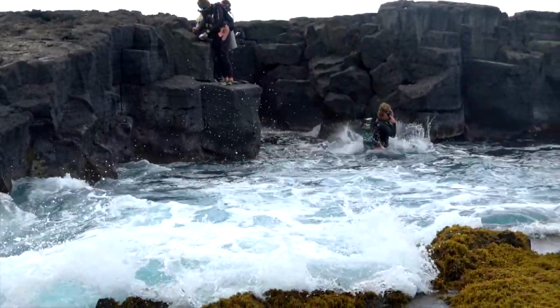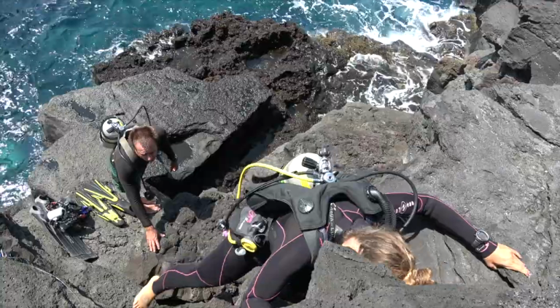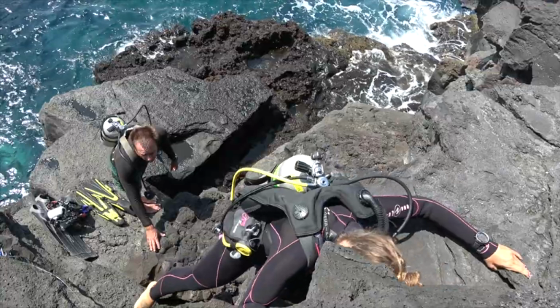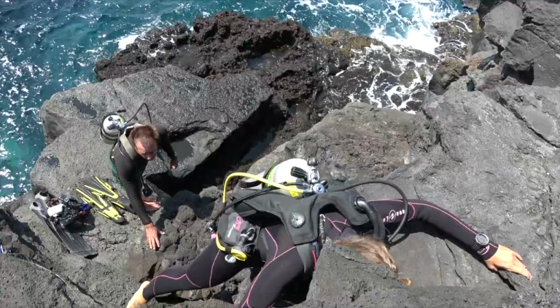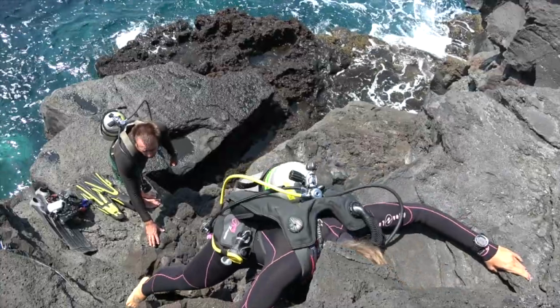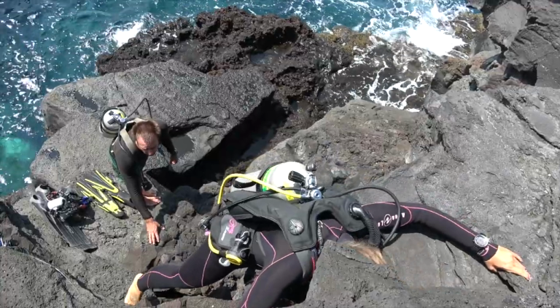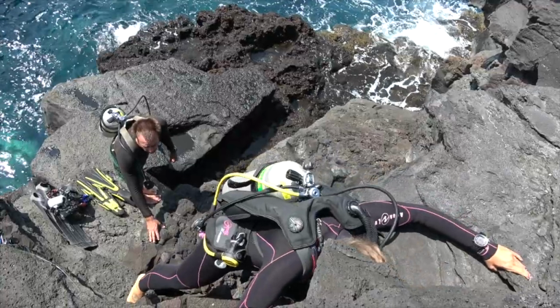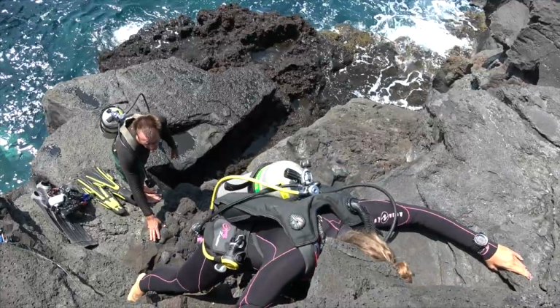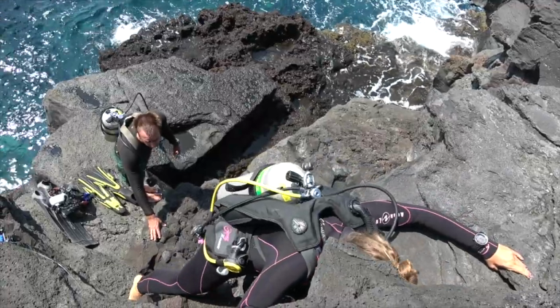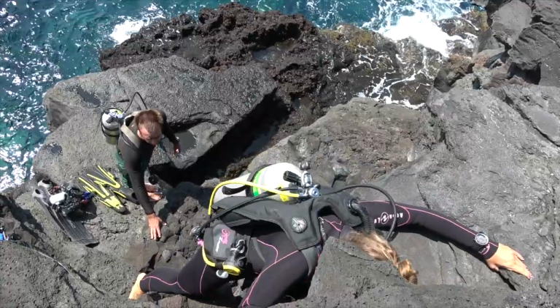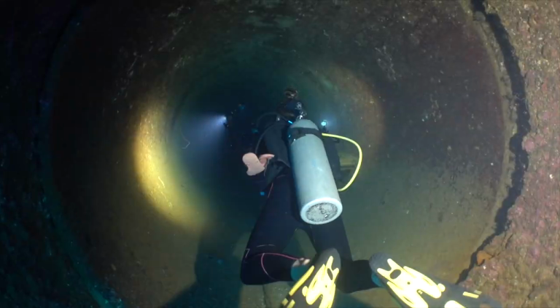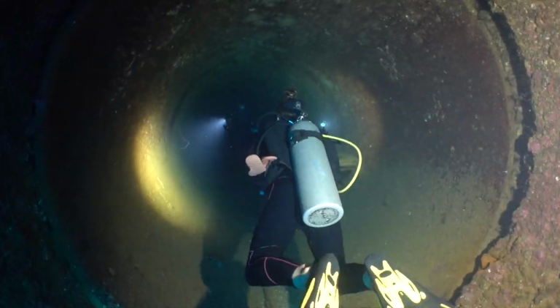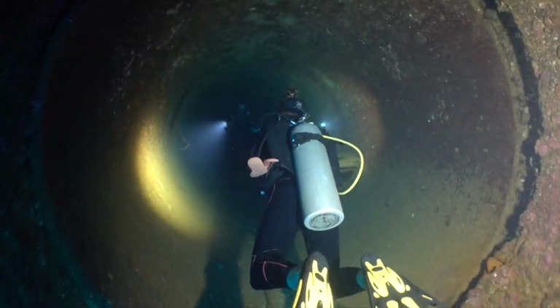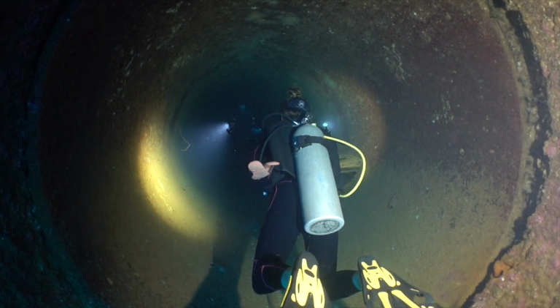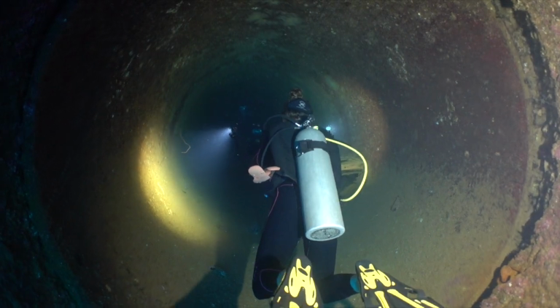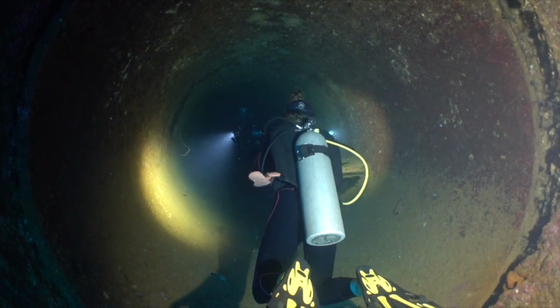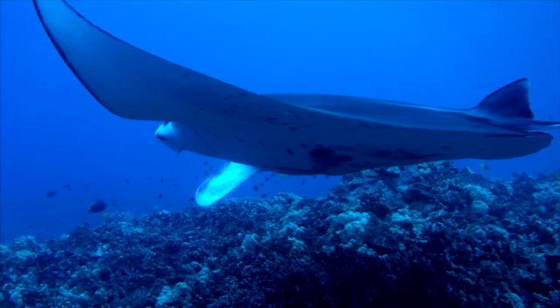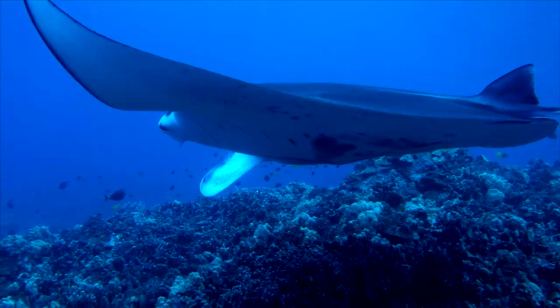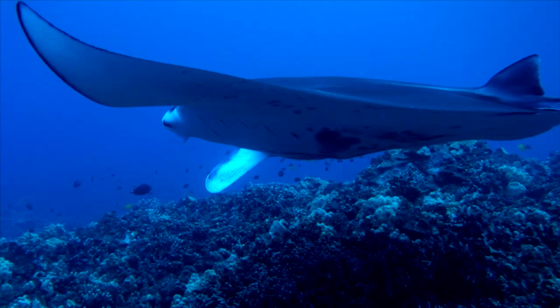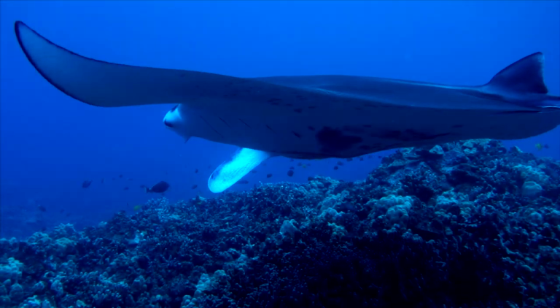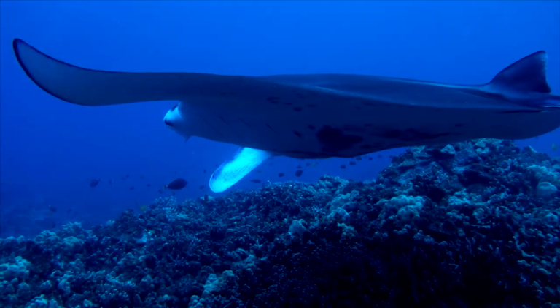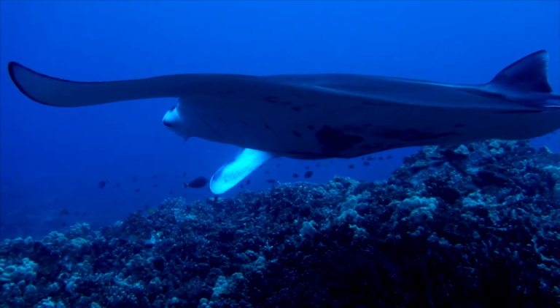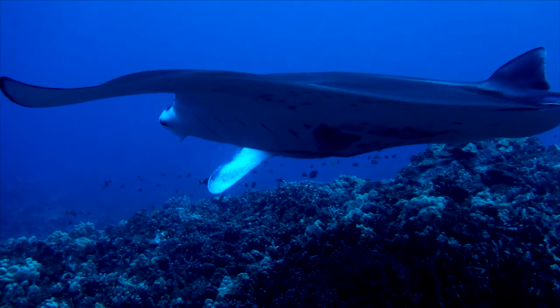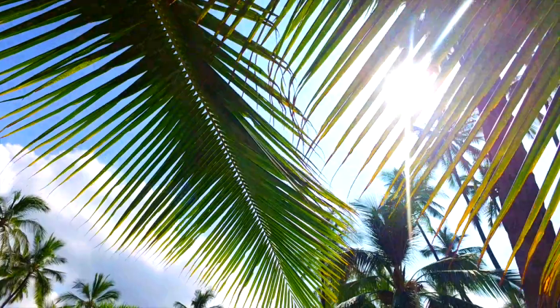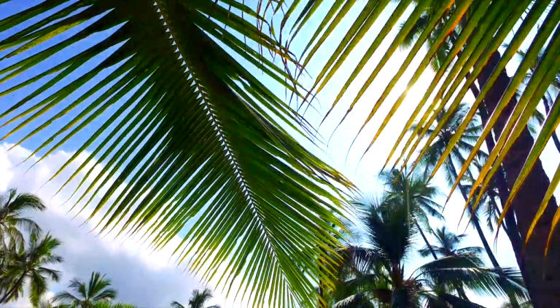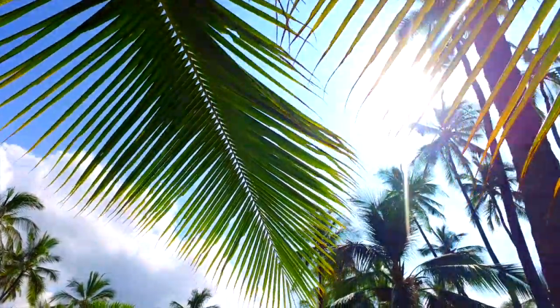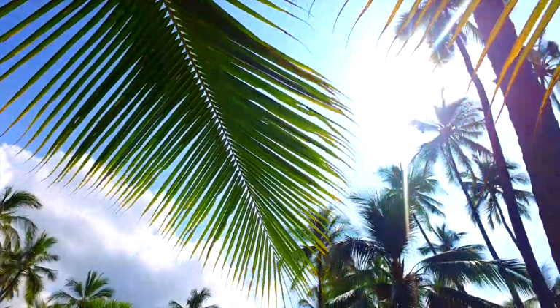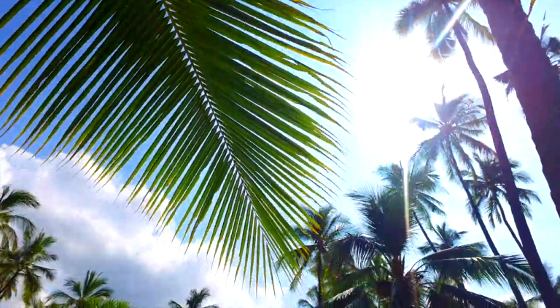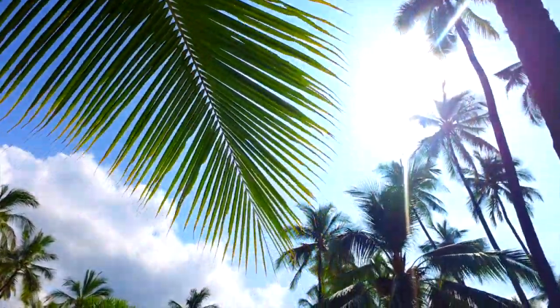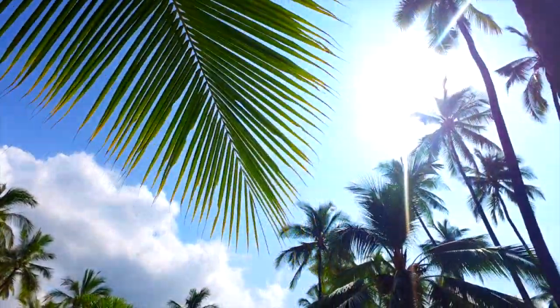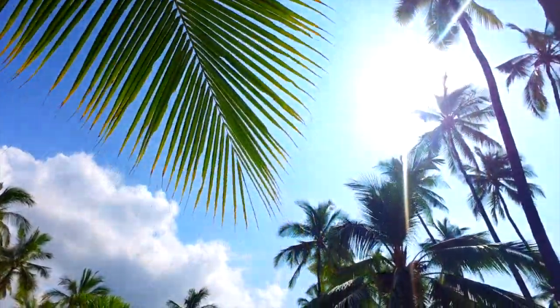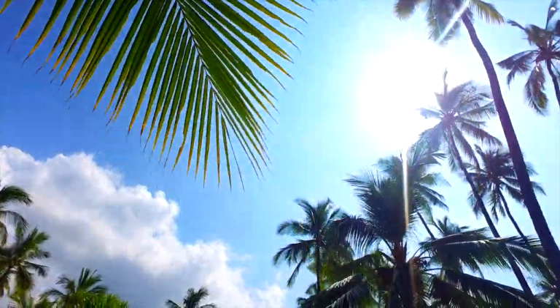Last week on Drenched, we tested our limits doing some pretty wild beach diving and checked out a sacred Hawaiian place of refuge.